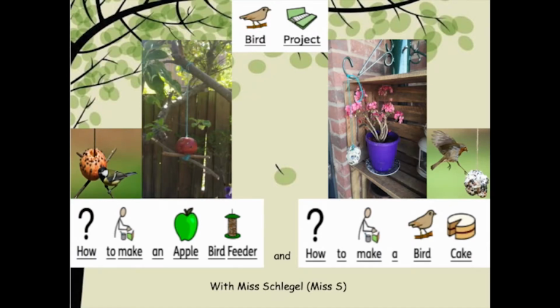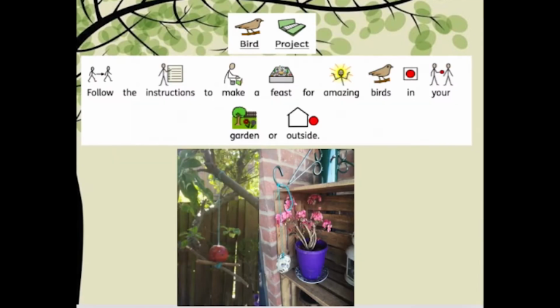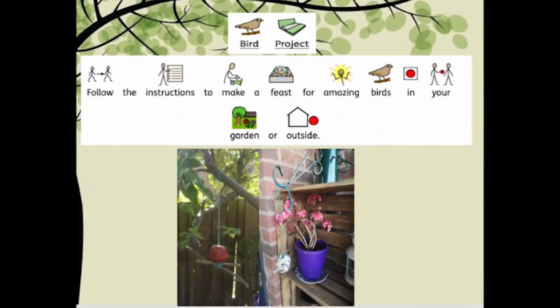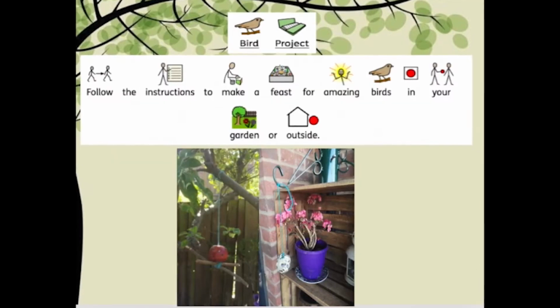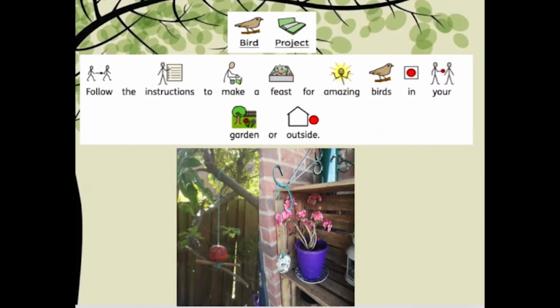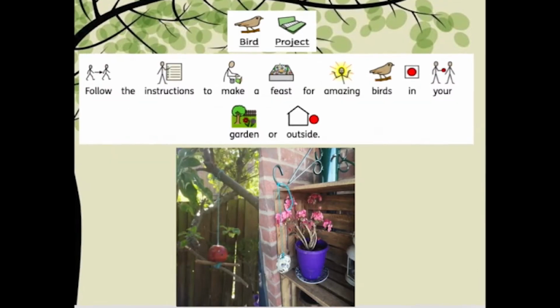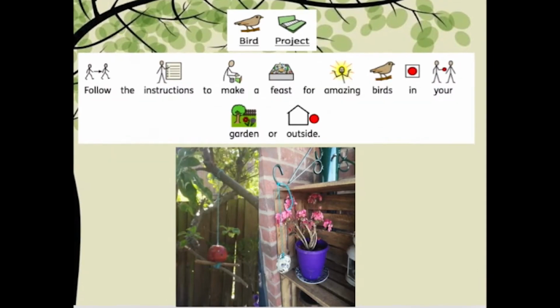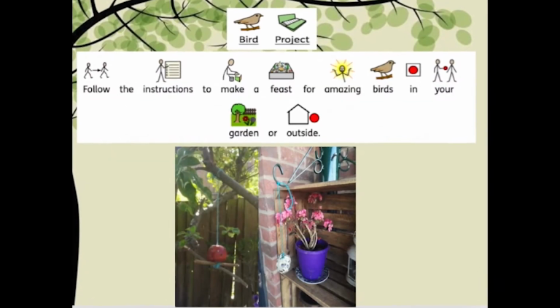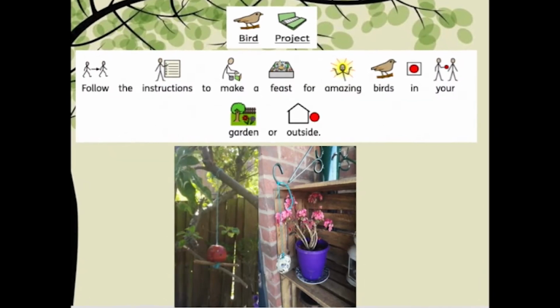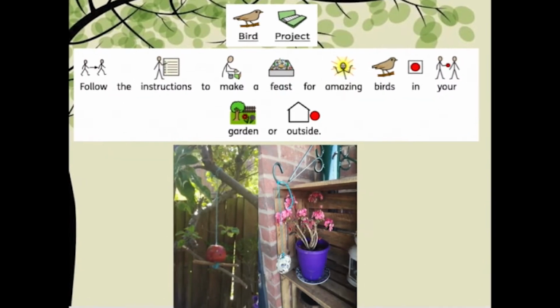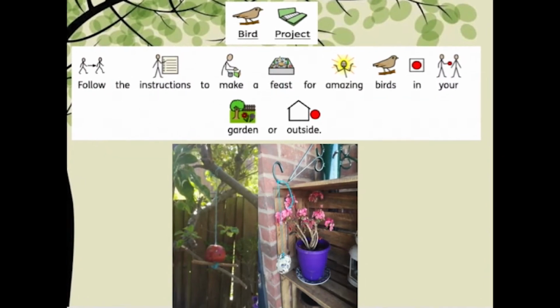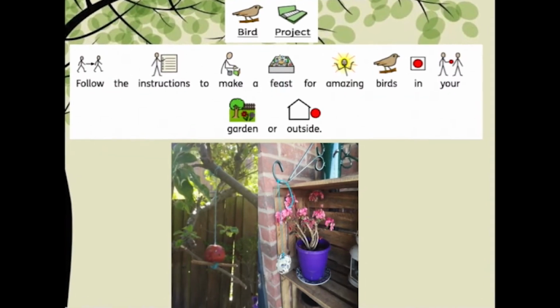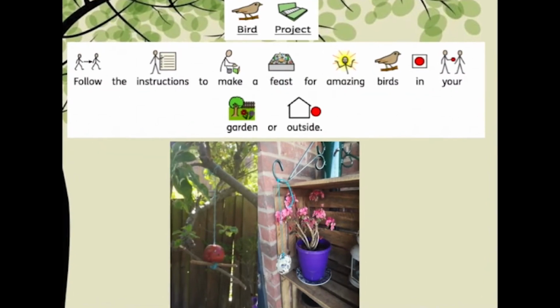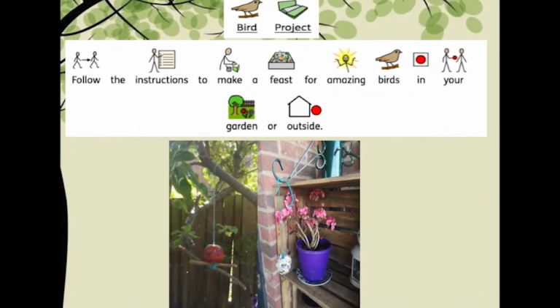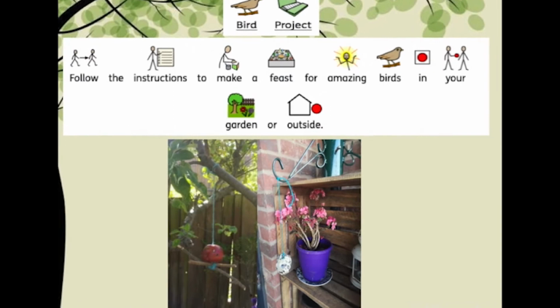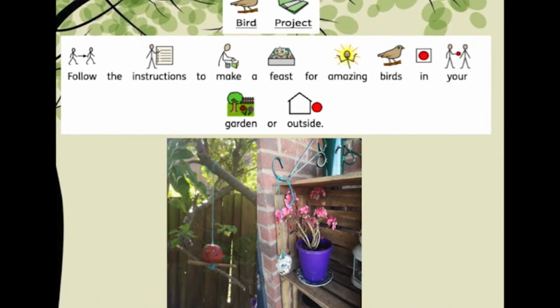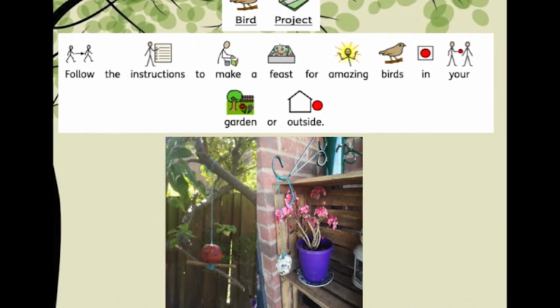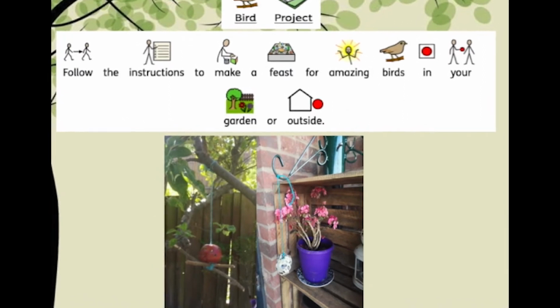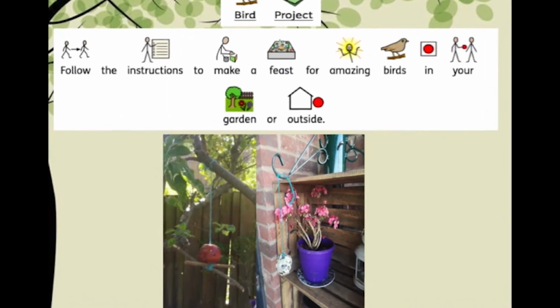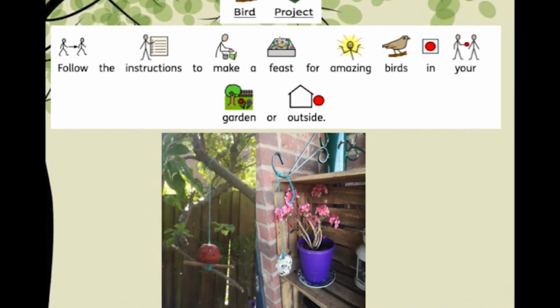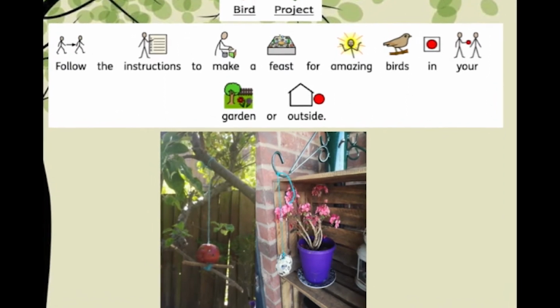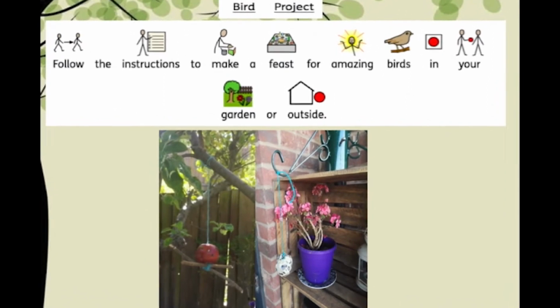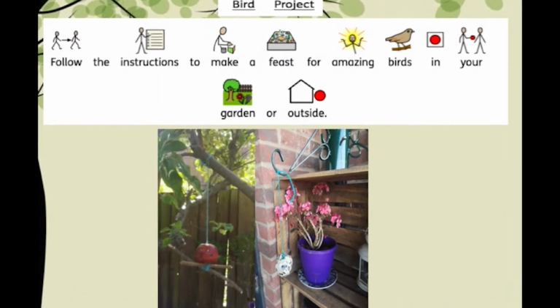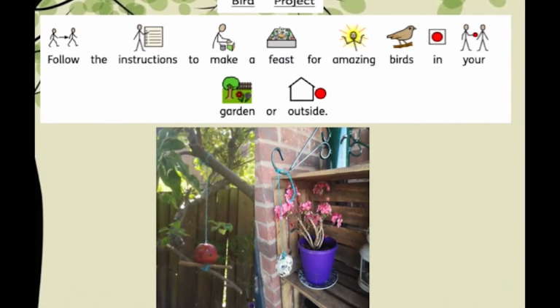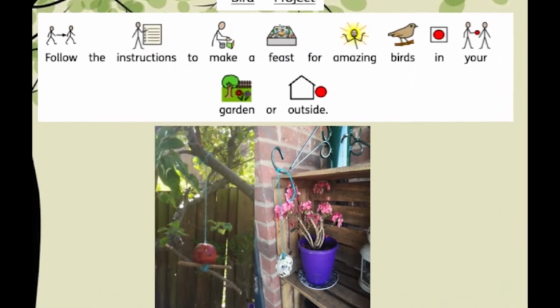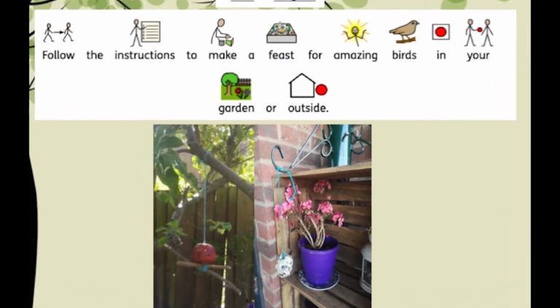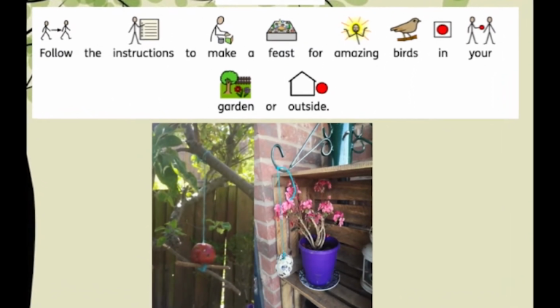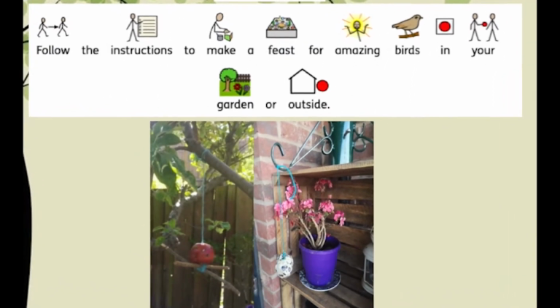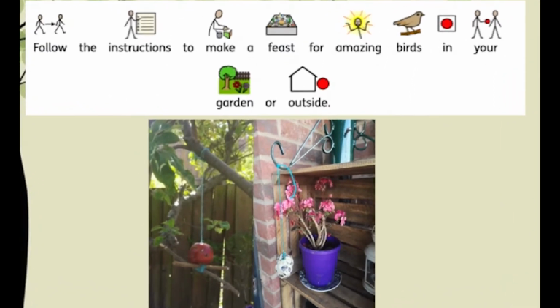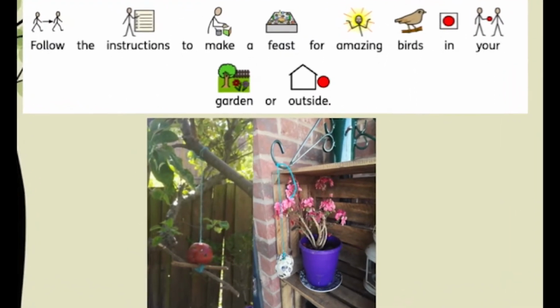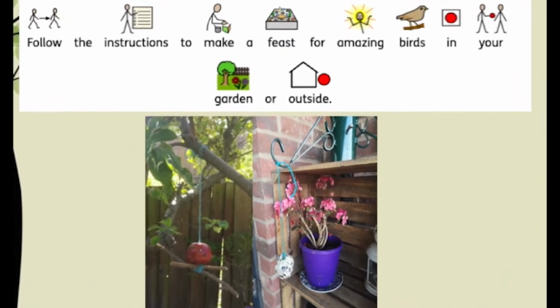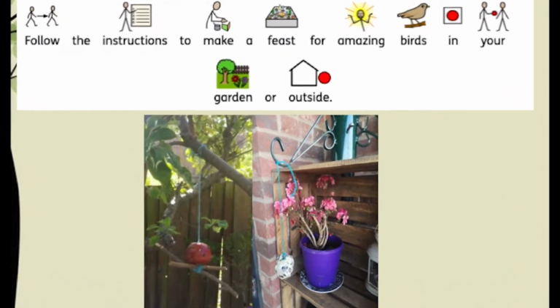Follow the instructions to make a feast for amazing birds in your garden or outside. I hope you enjoy it!